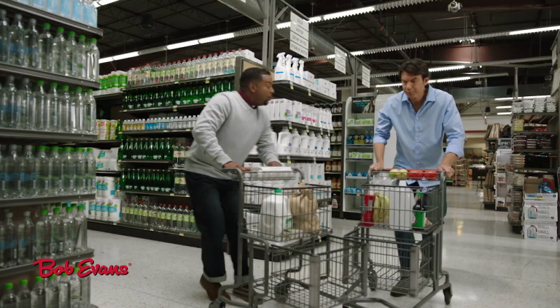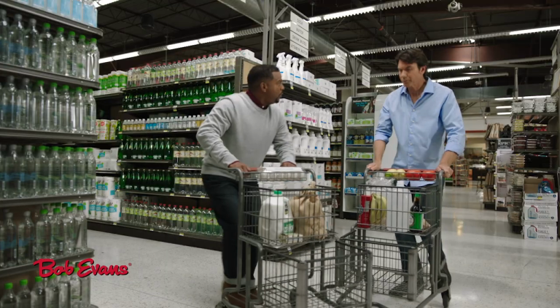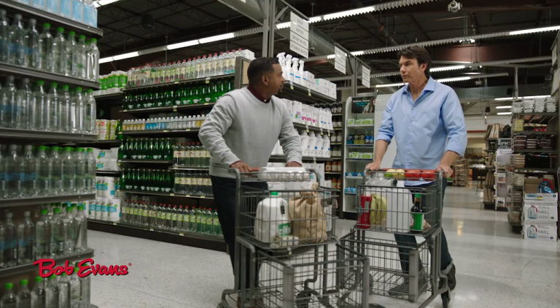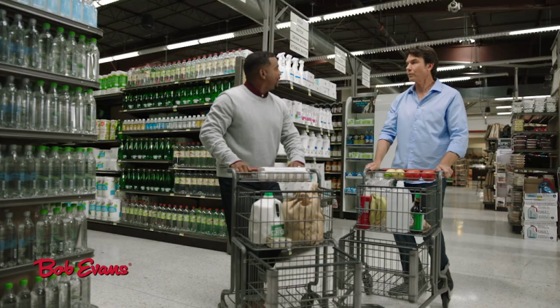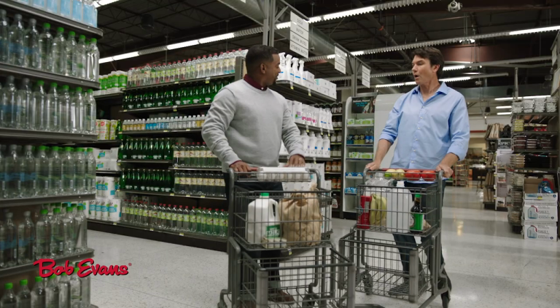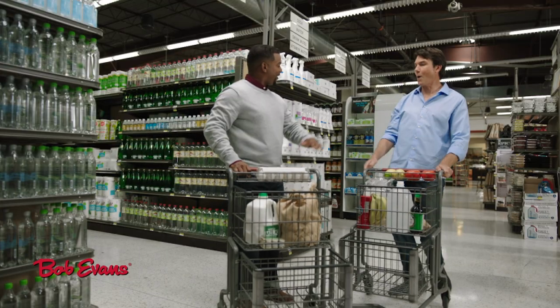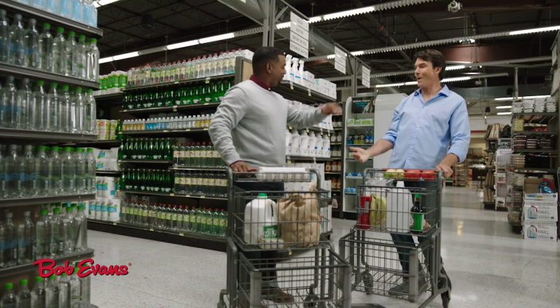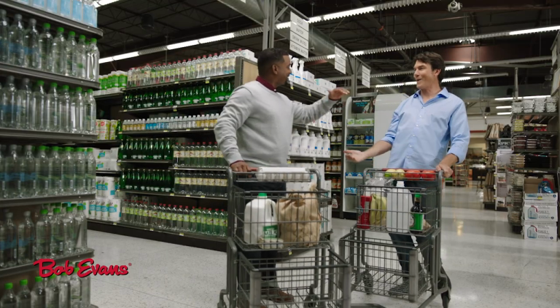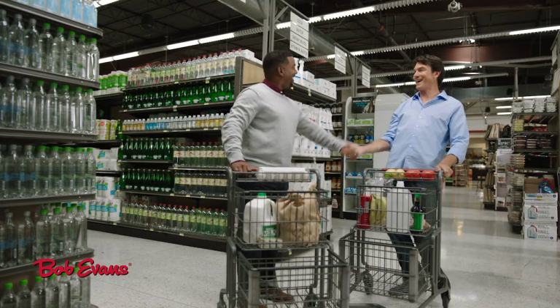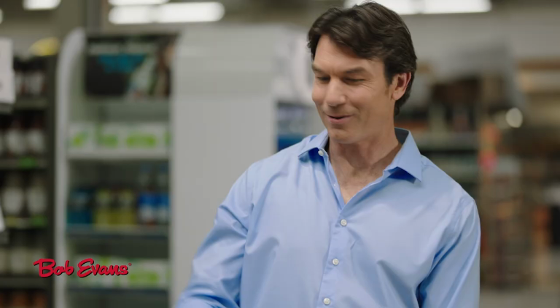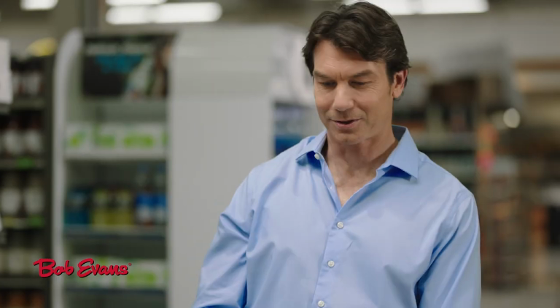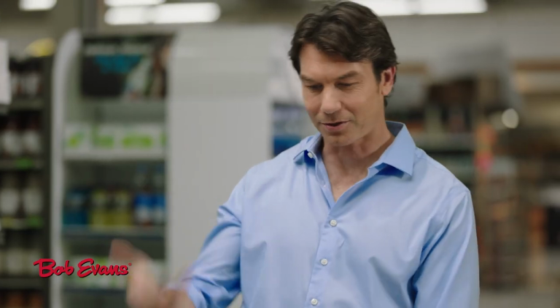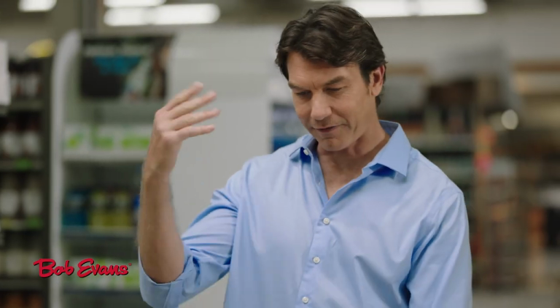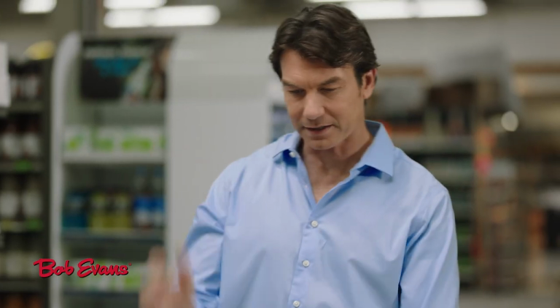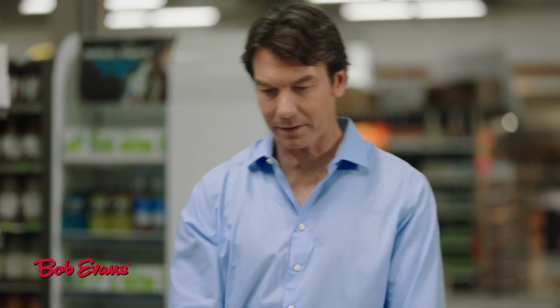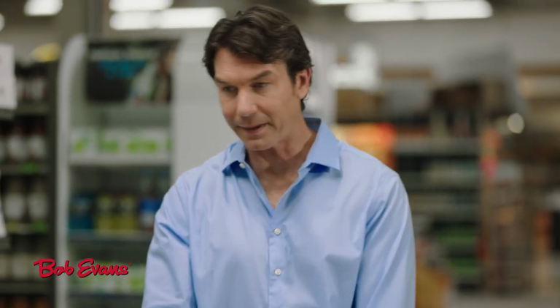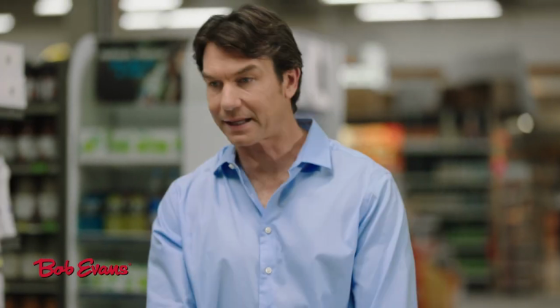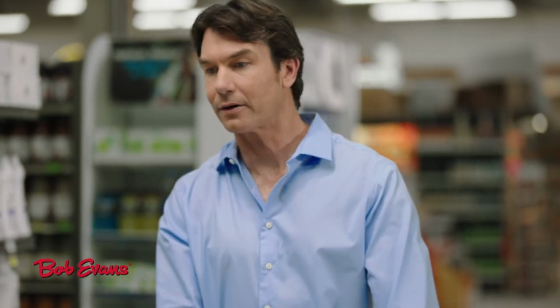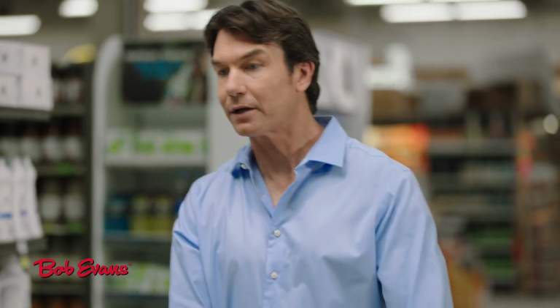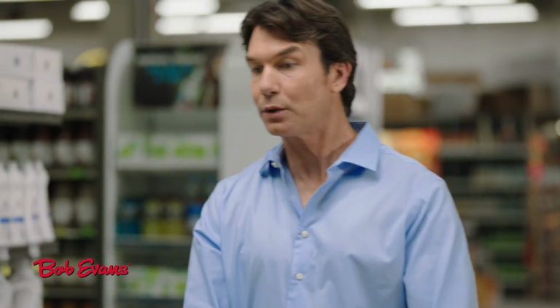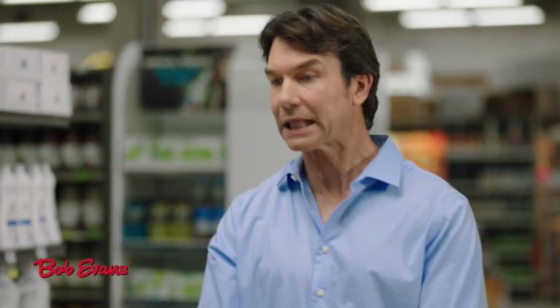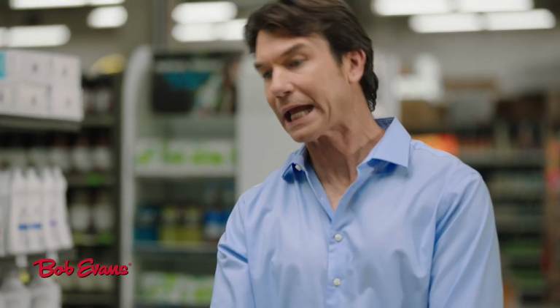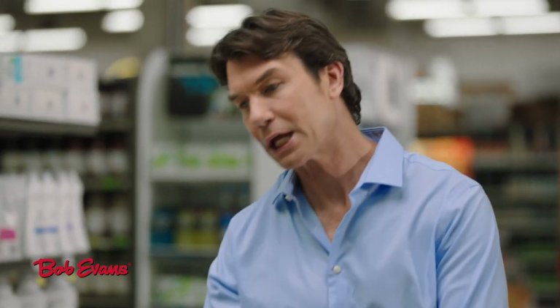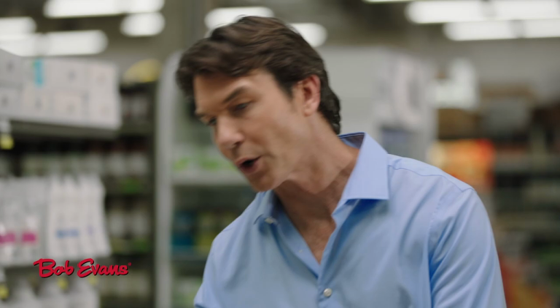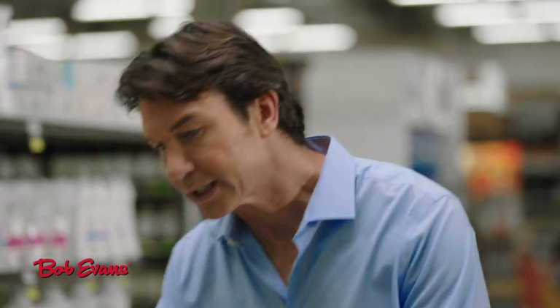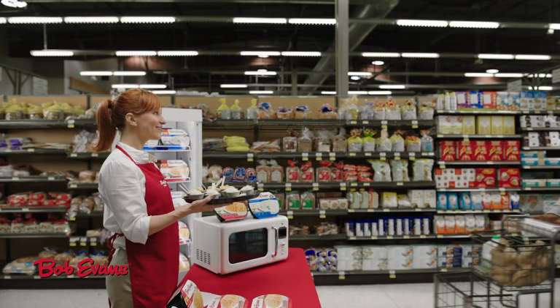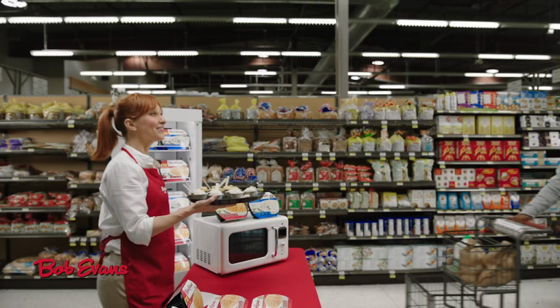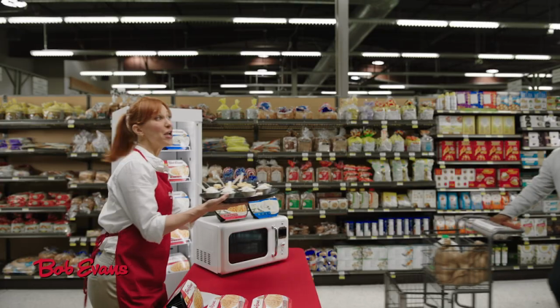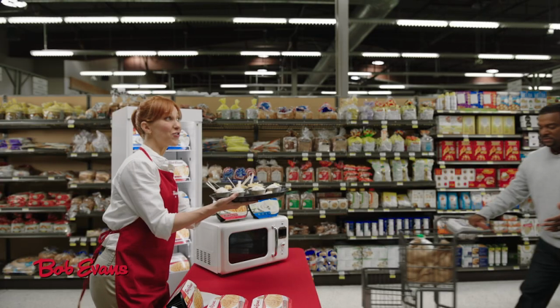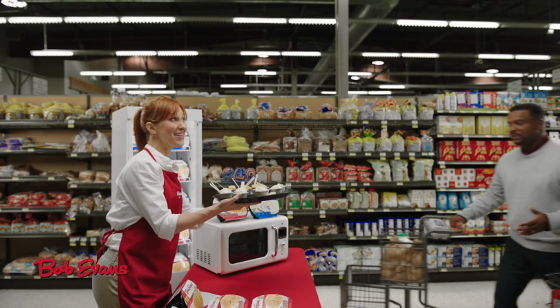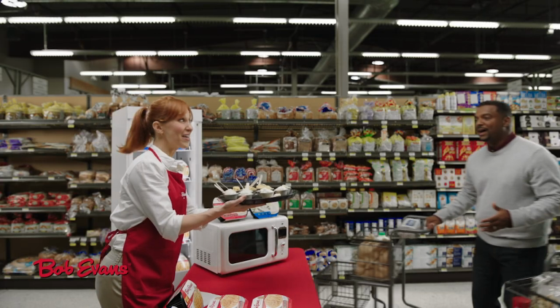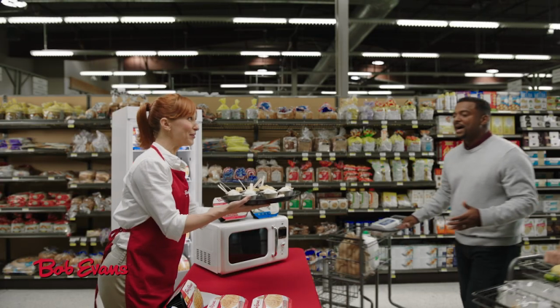Oh, sorry. Jerry, what's up? Just trying to find something for dinner. You look like you're all set. Try a sample?